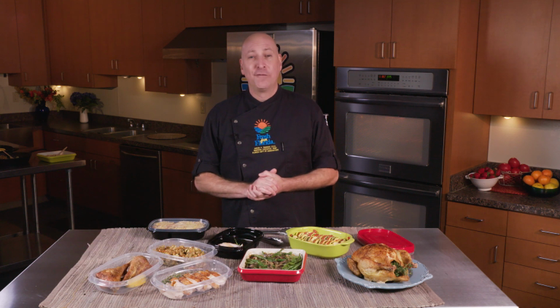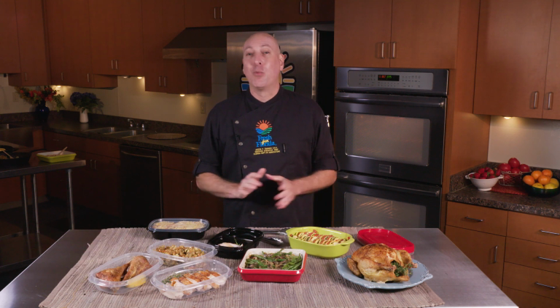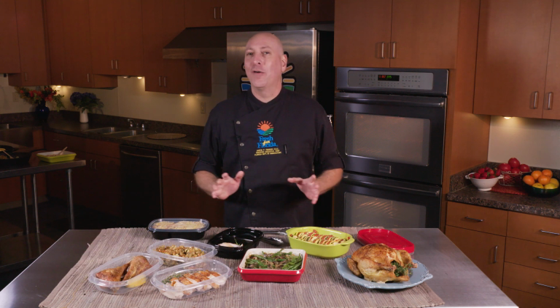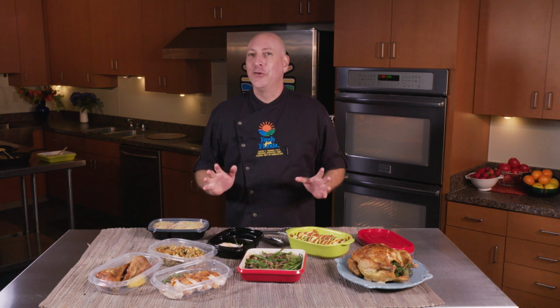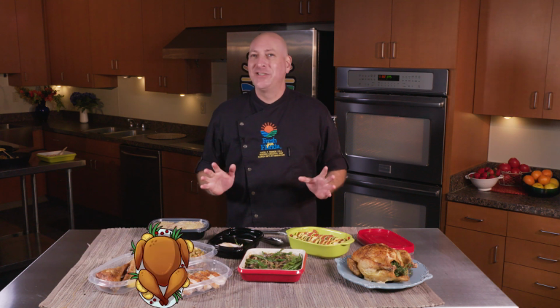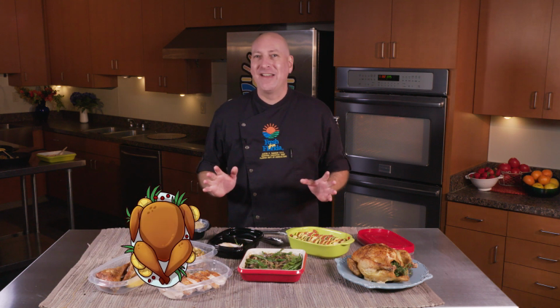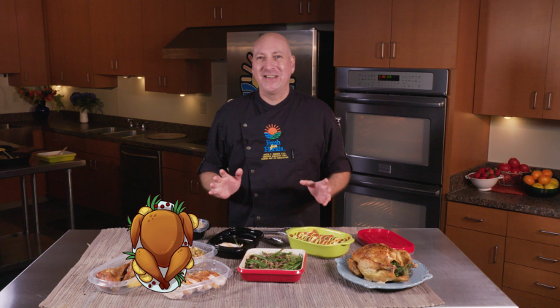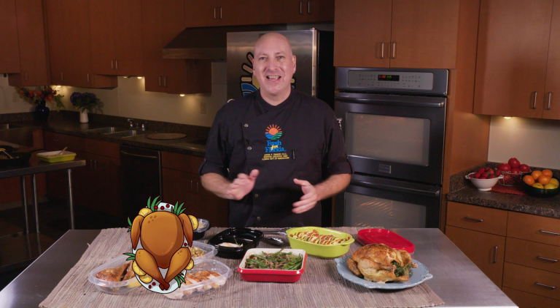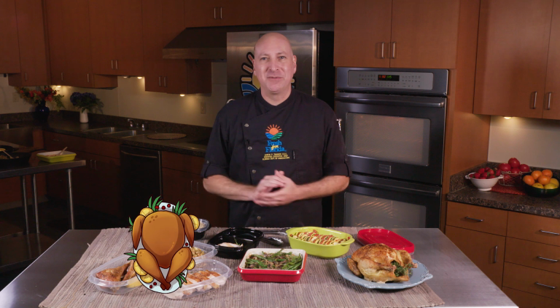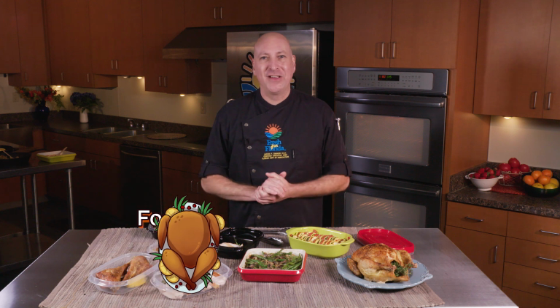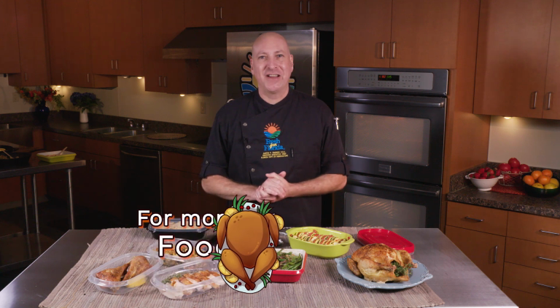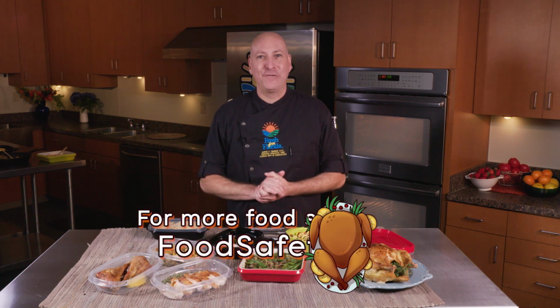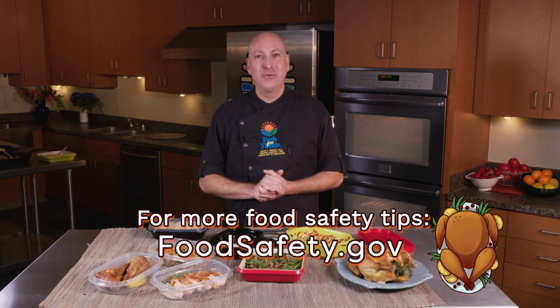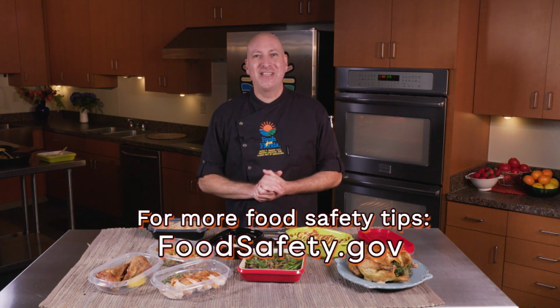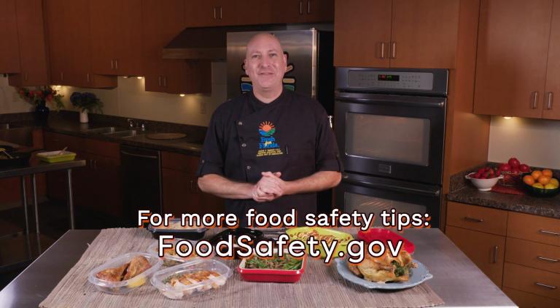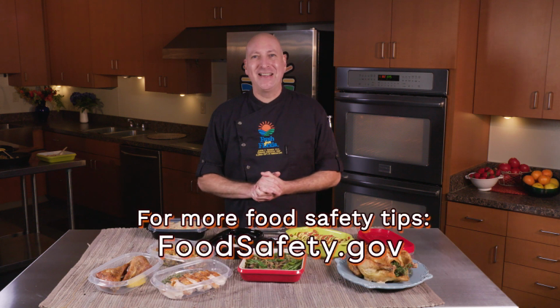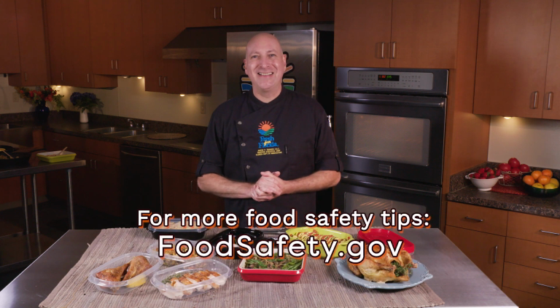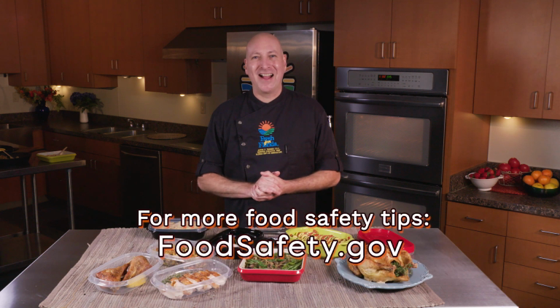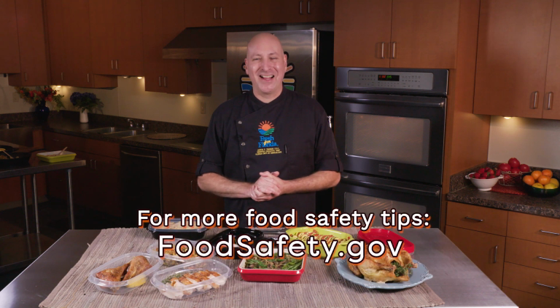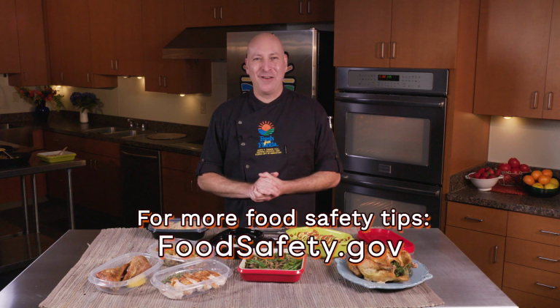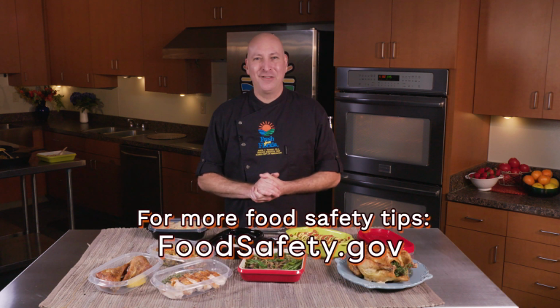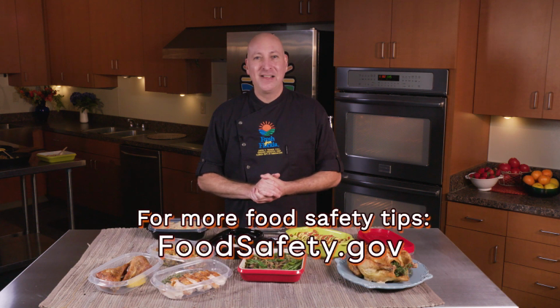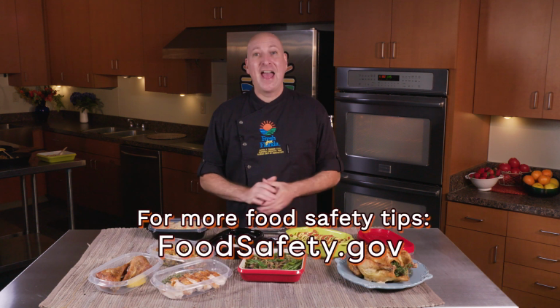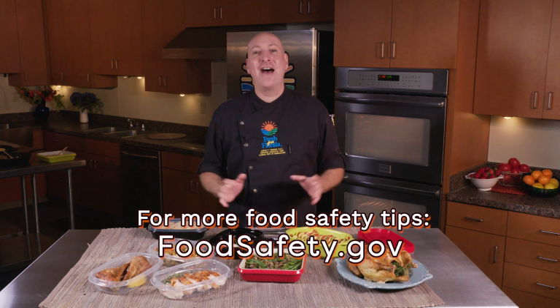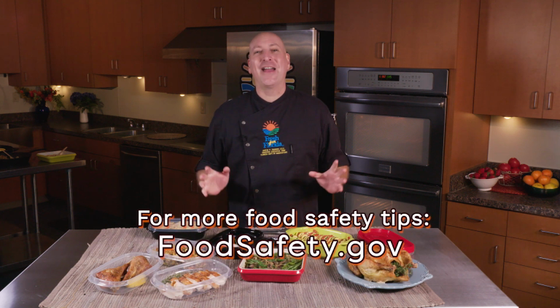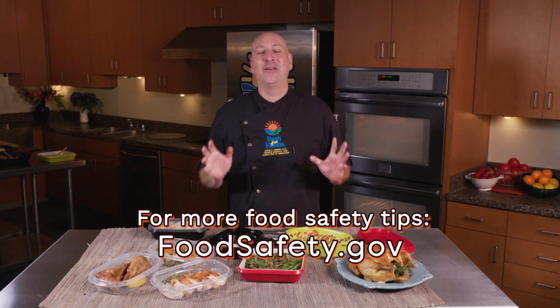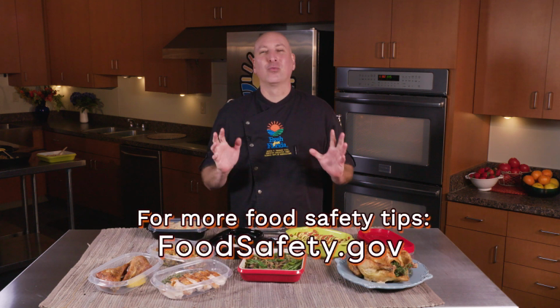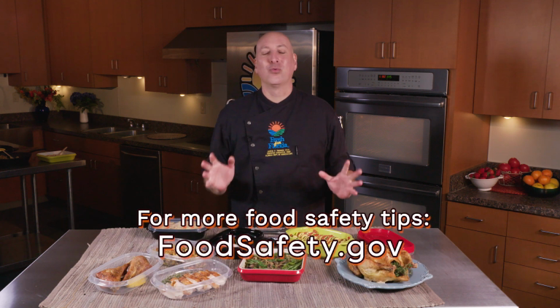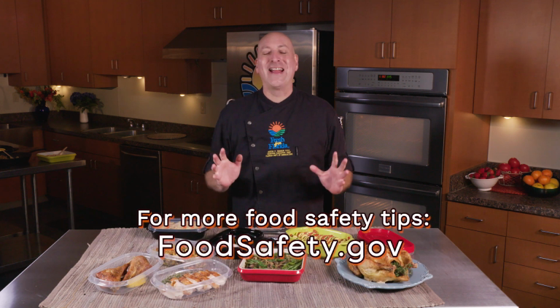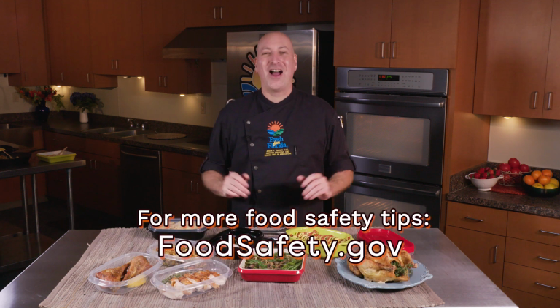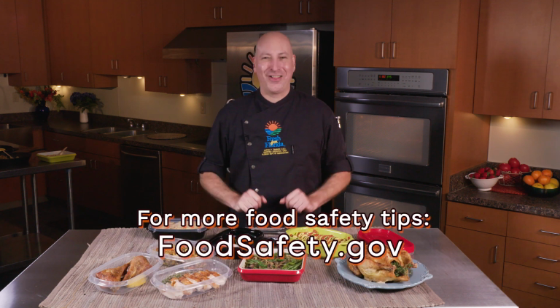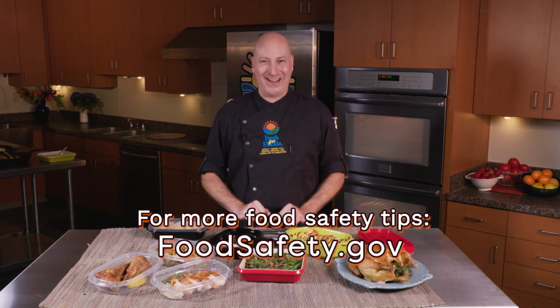For more food safety tips, visit foodsafety.gov. Have a great holiday.